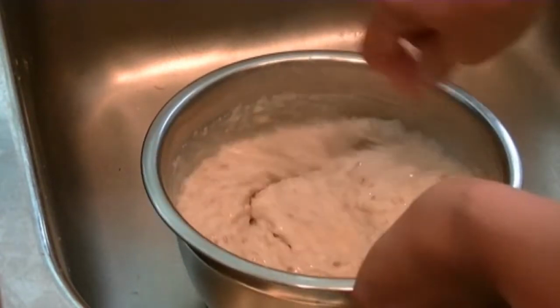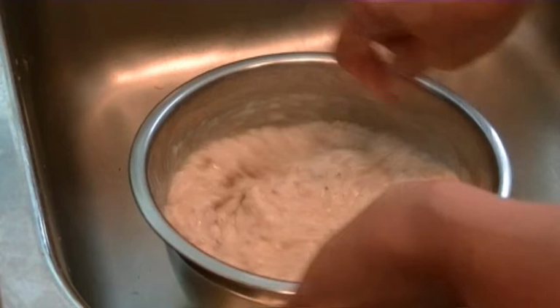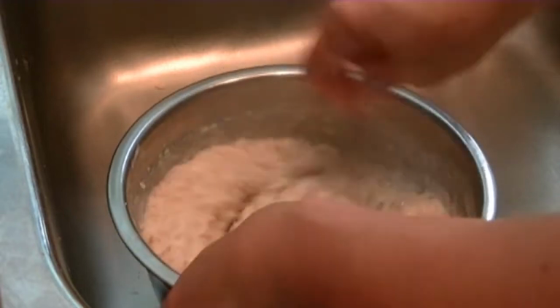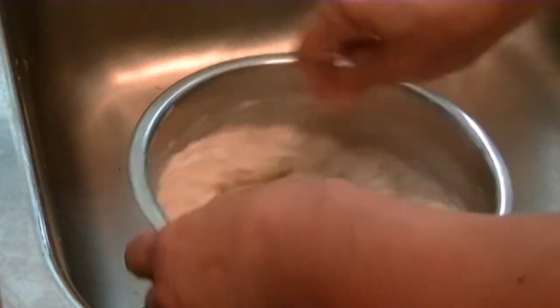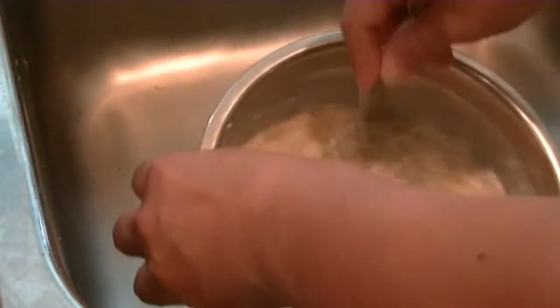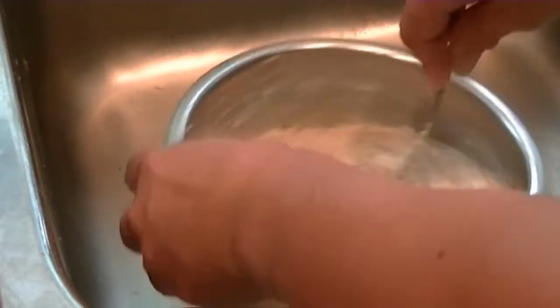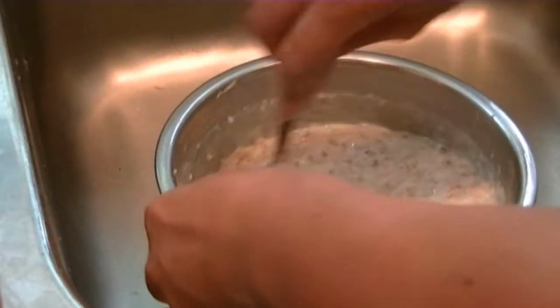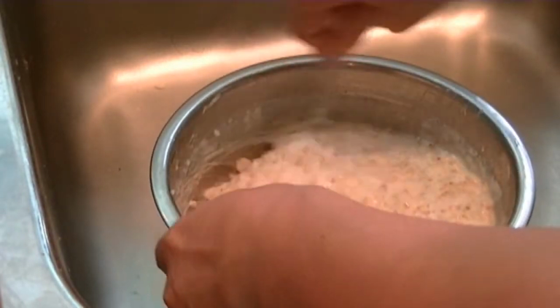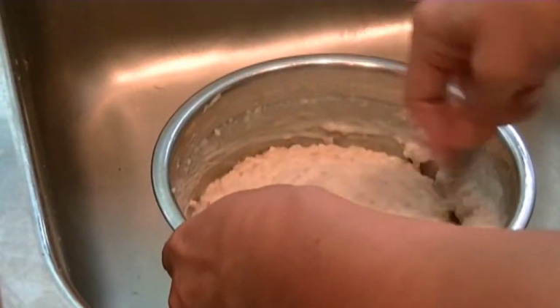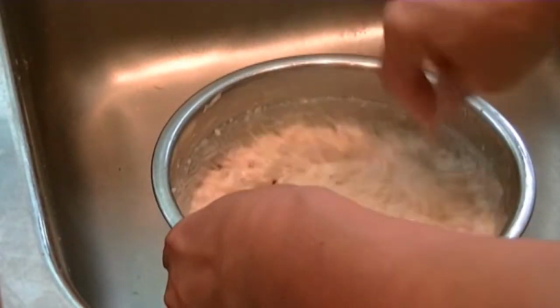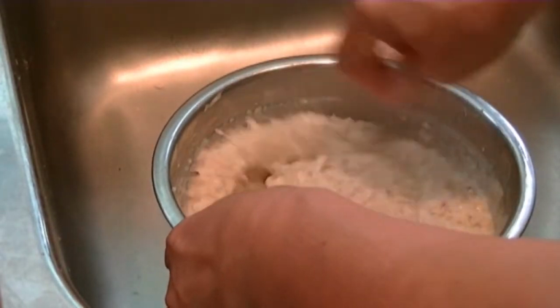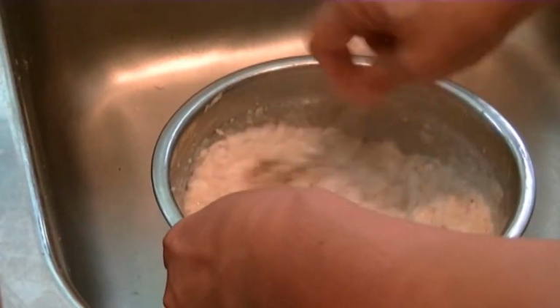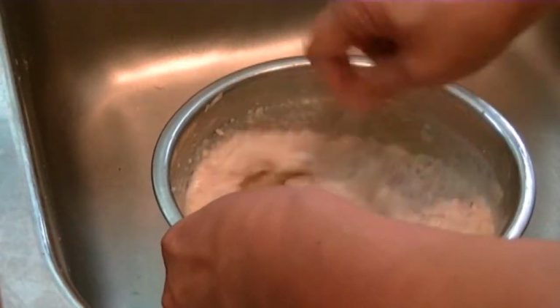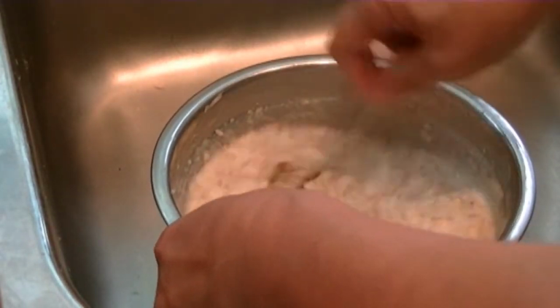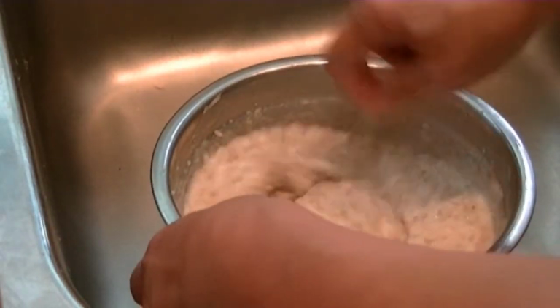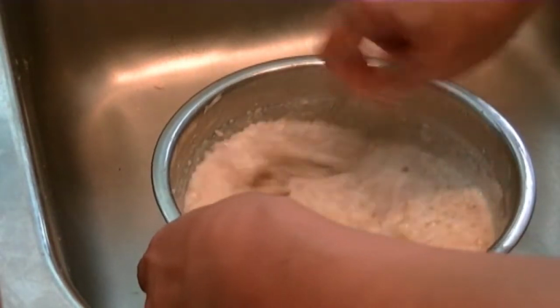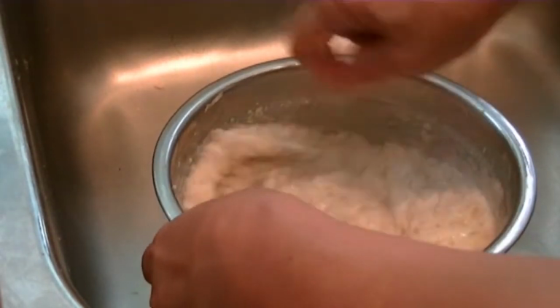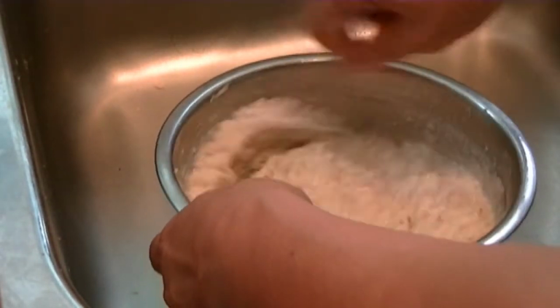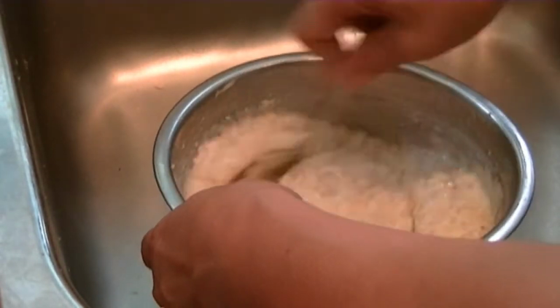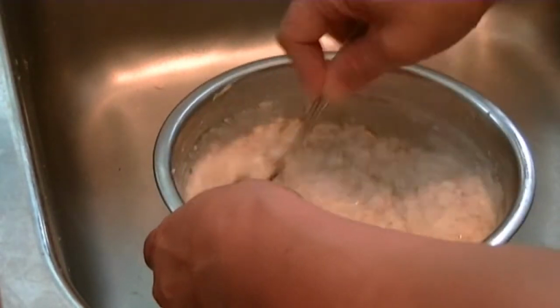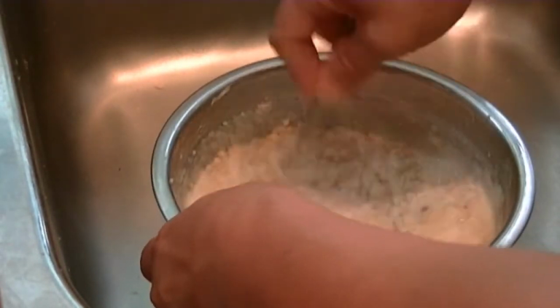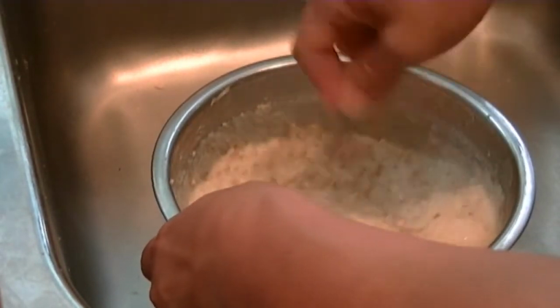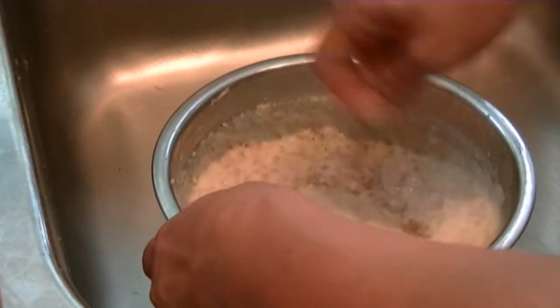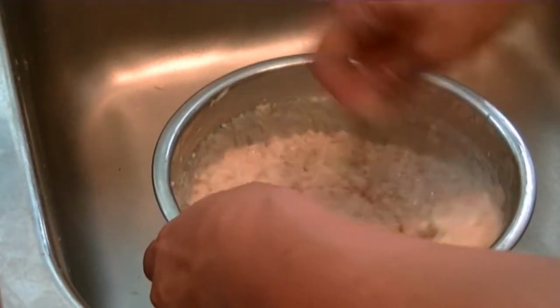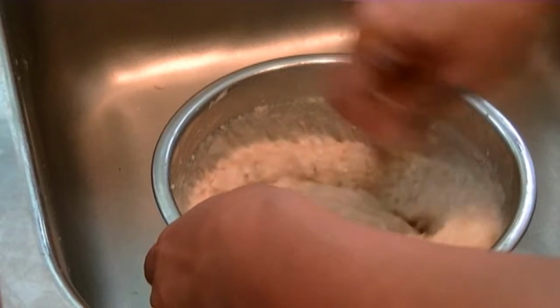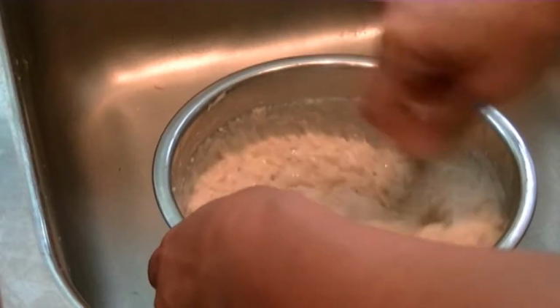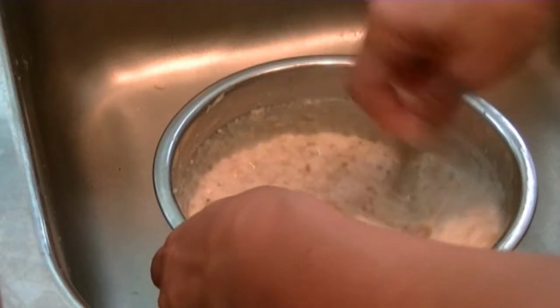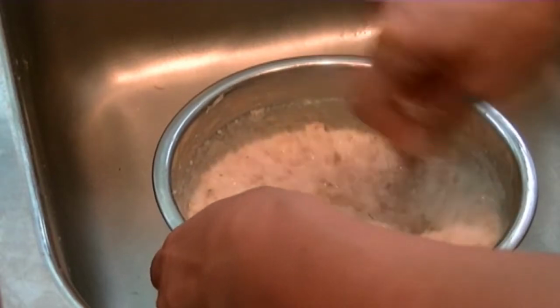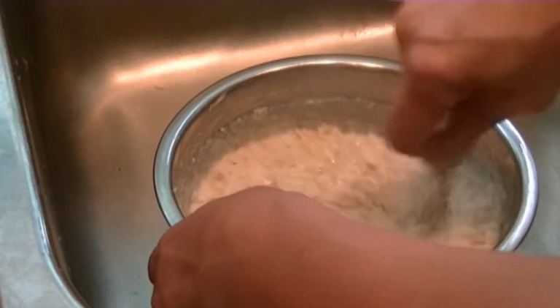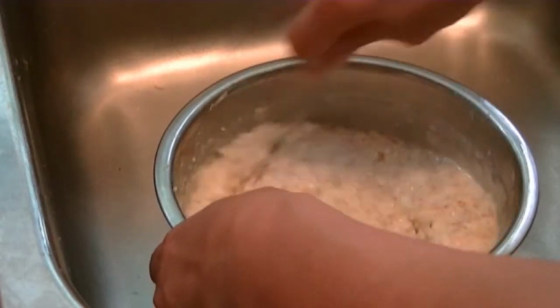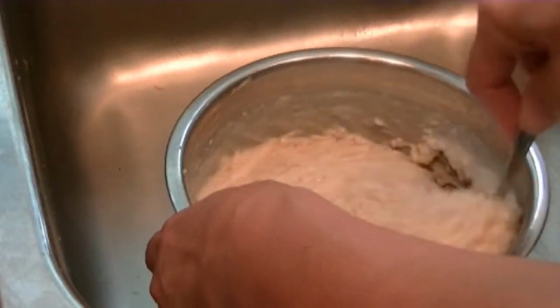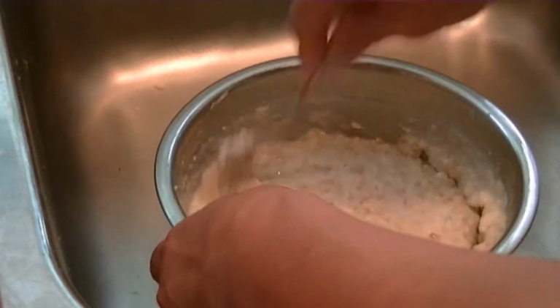Even though the consistency looks really good right now, I'll whip in a bit more milk.